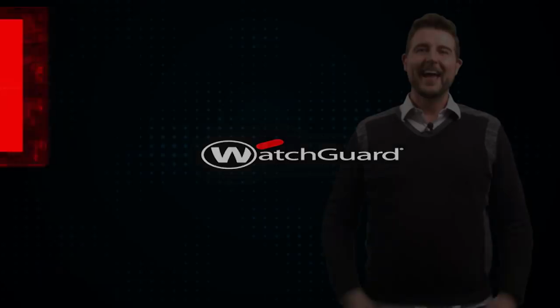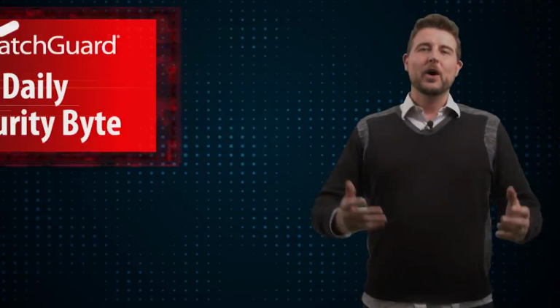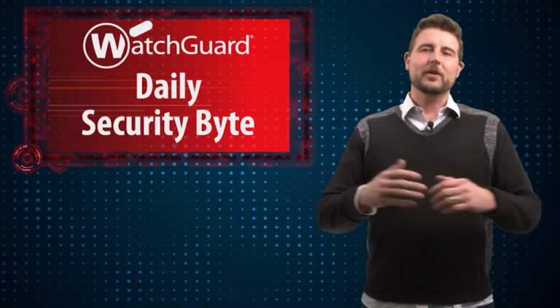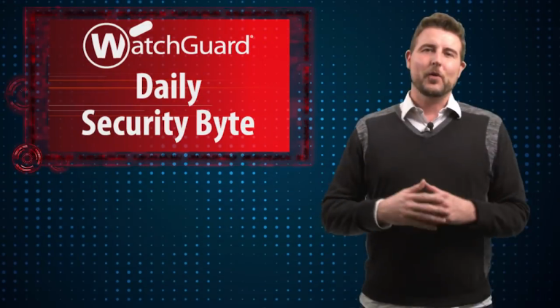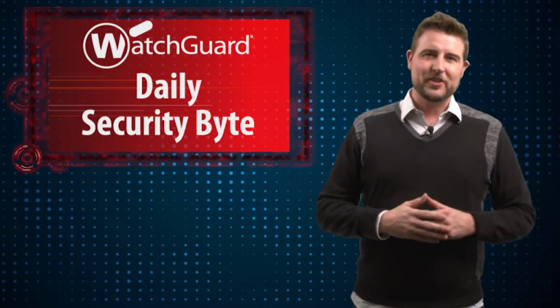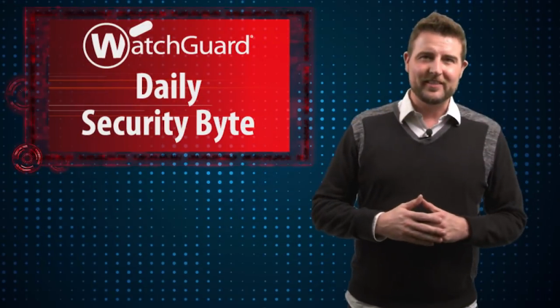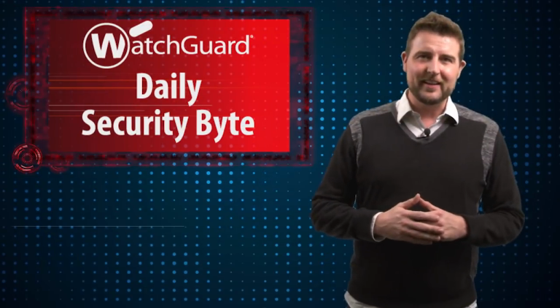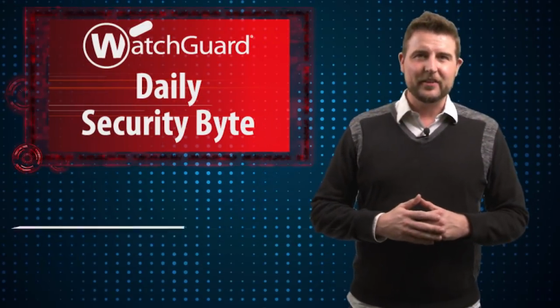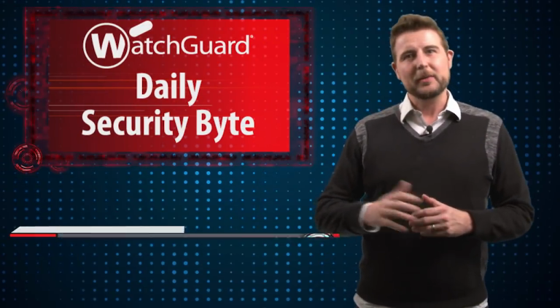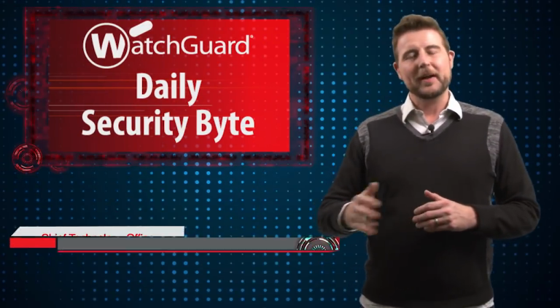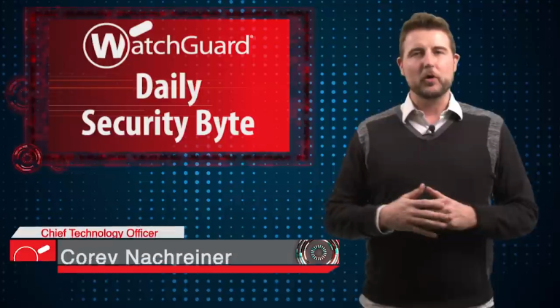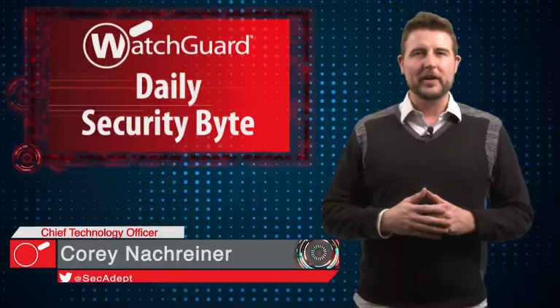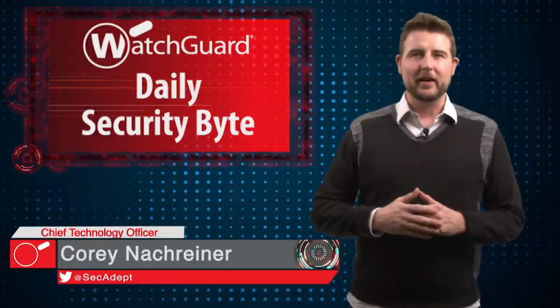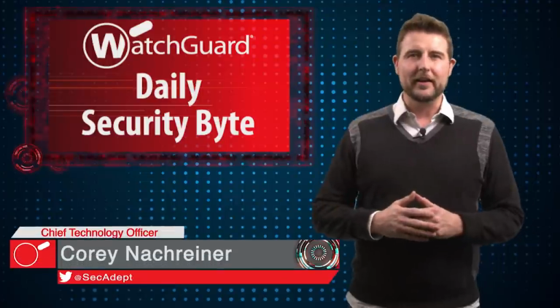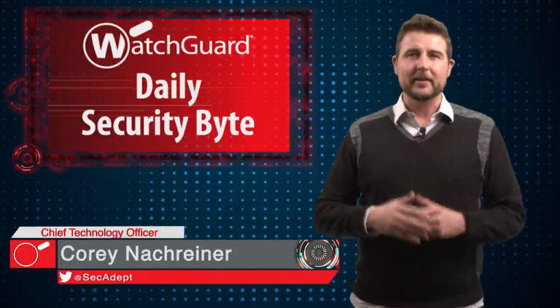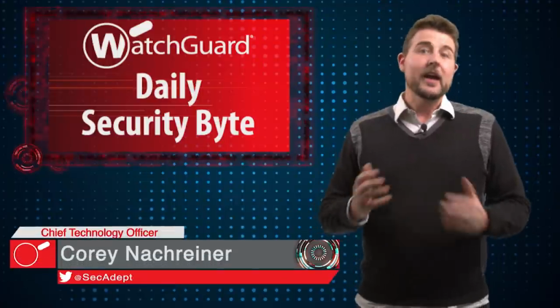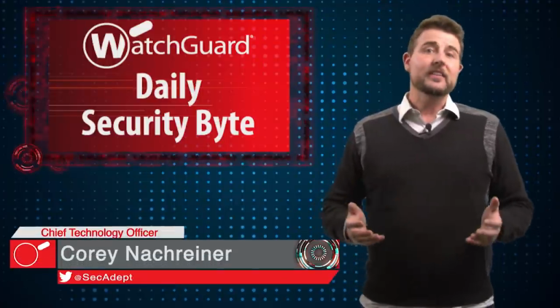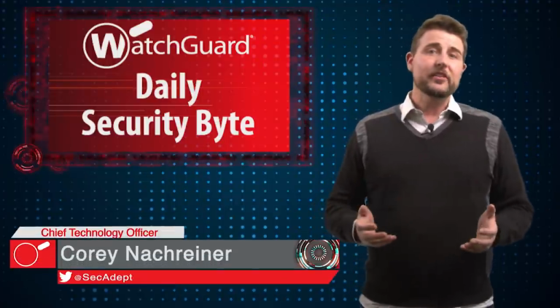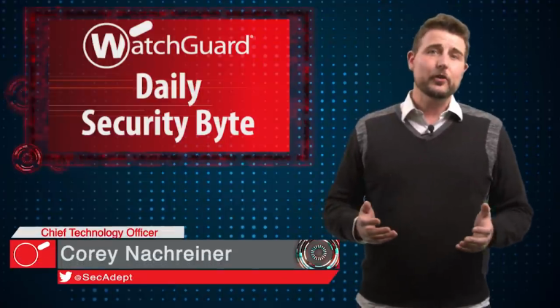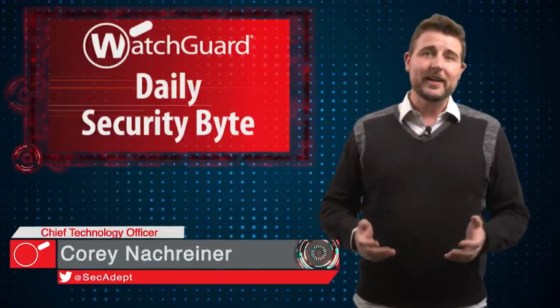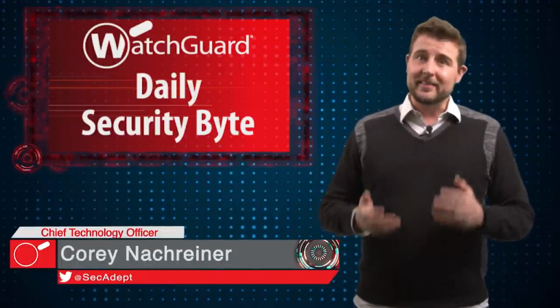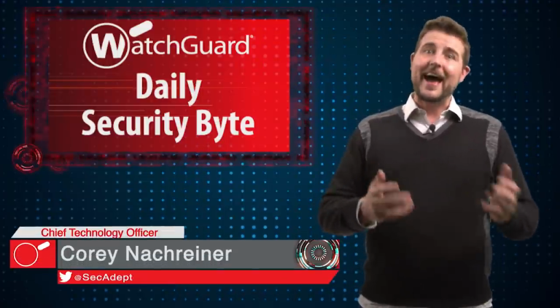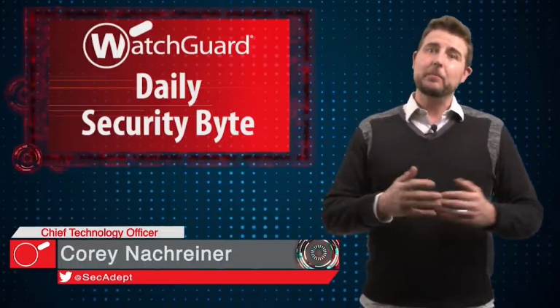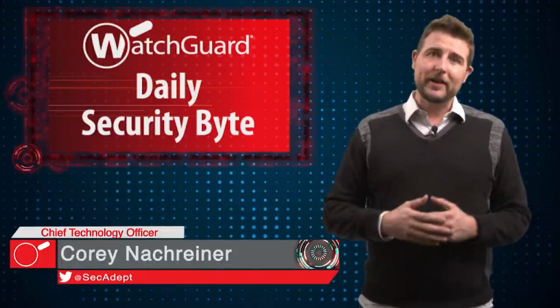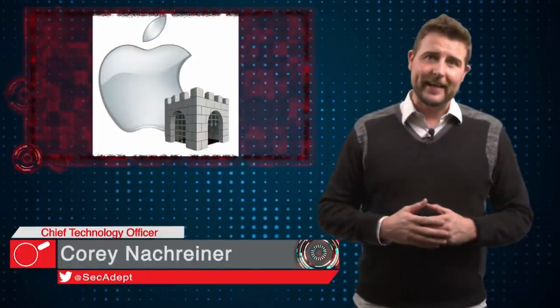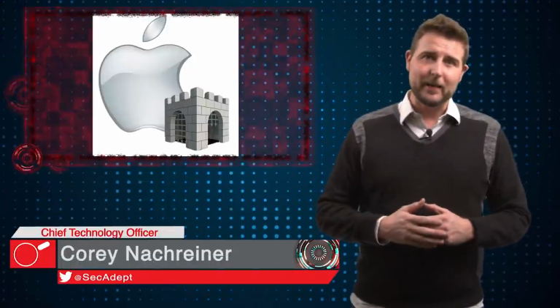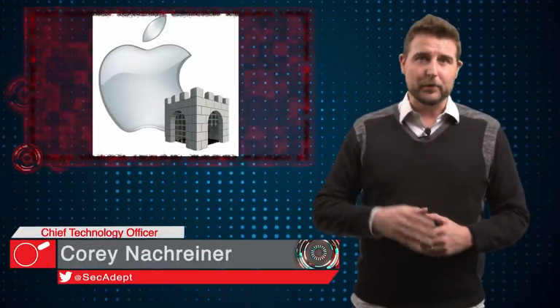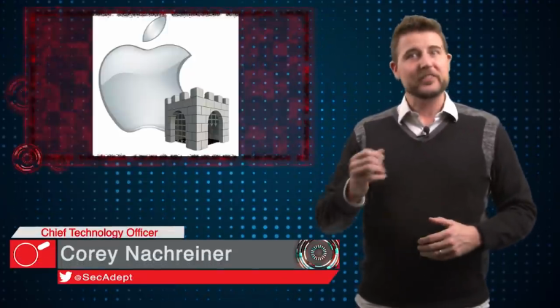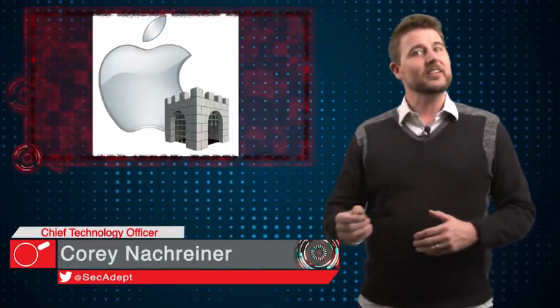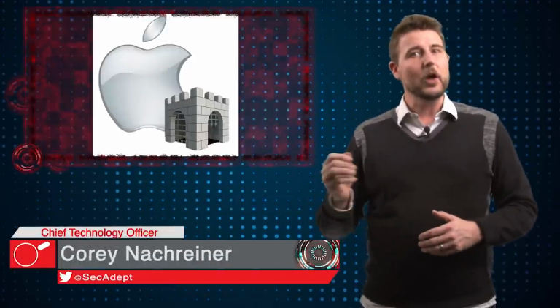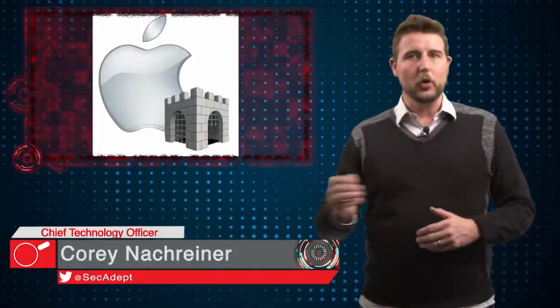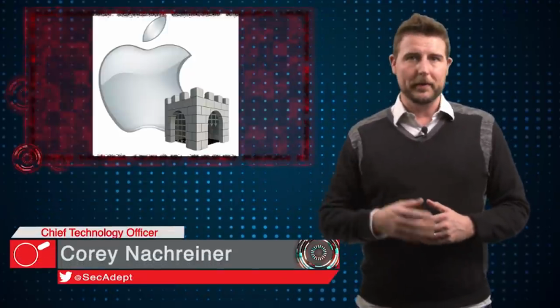Welcome to WatchGuard's Daily Security Byte. I'm Corey Nockreiner. Today's story is Apple Gatekeeper still open.